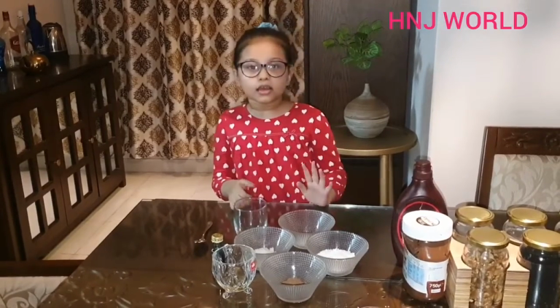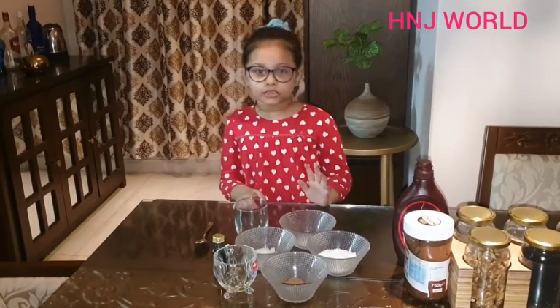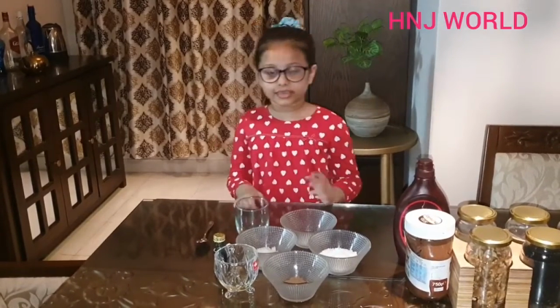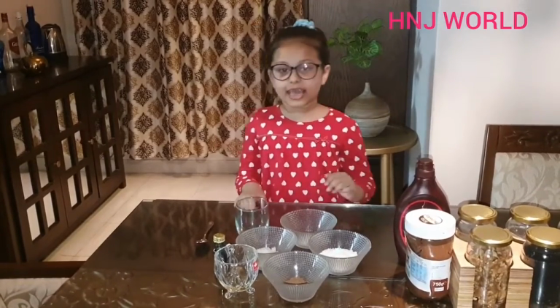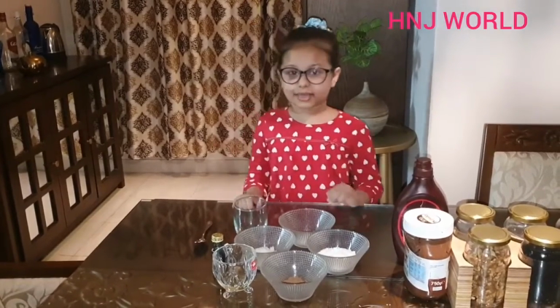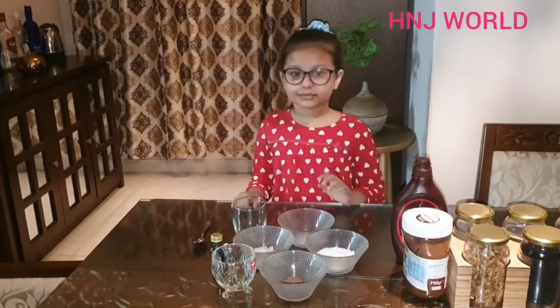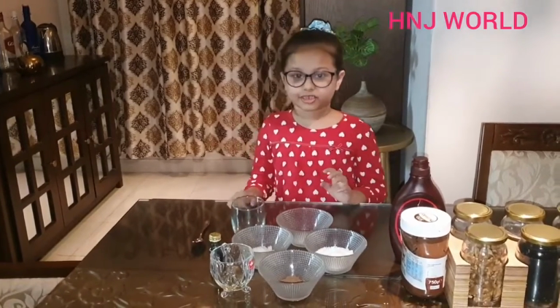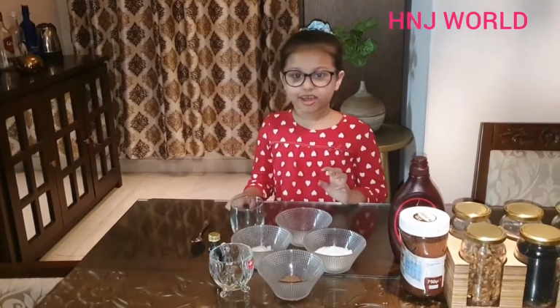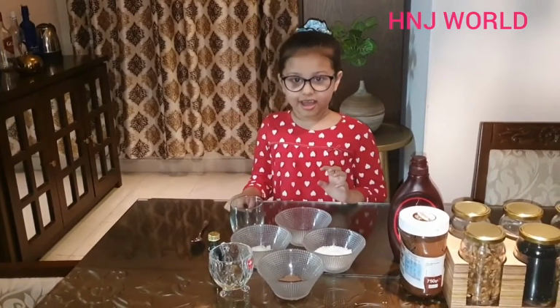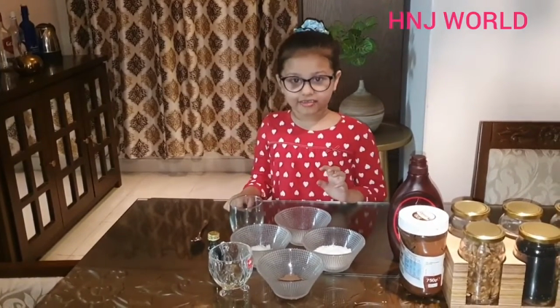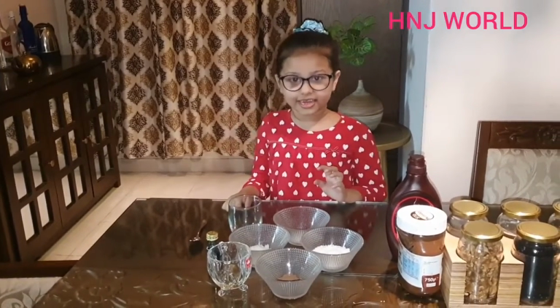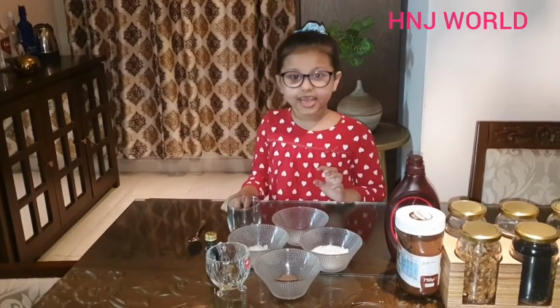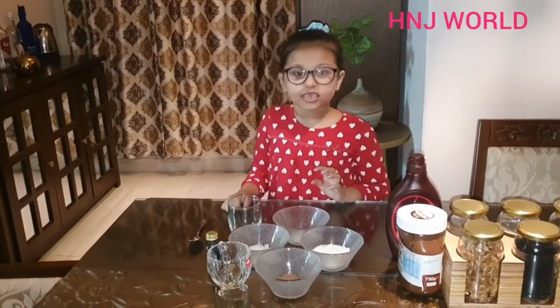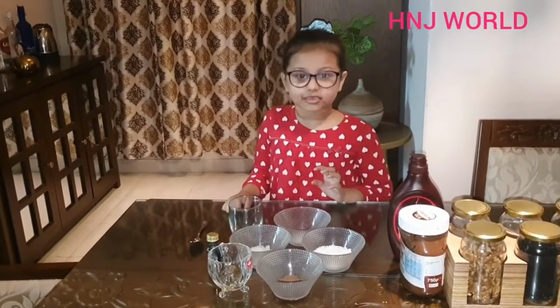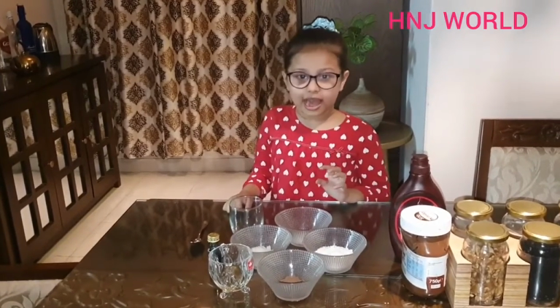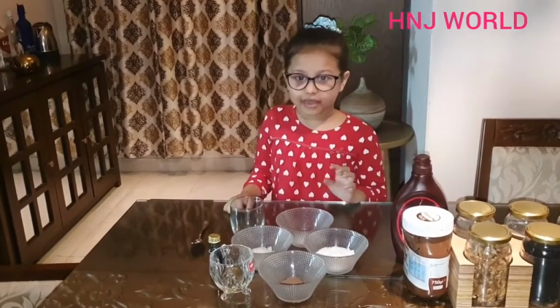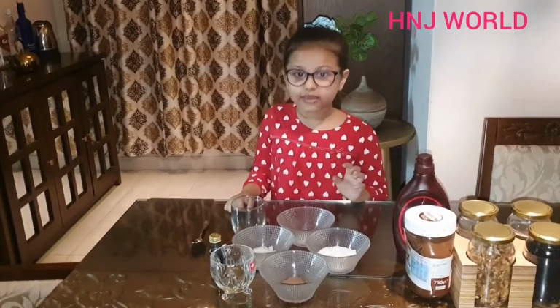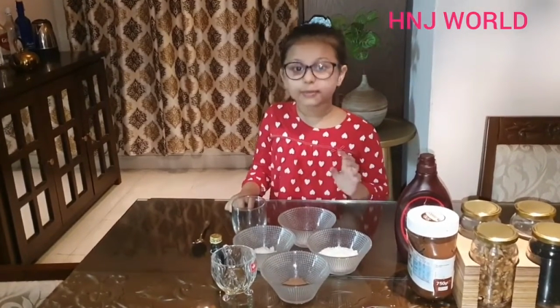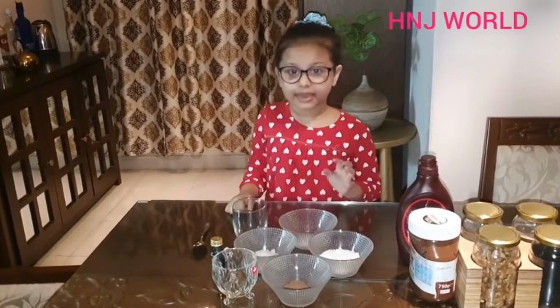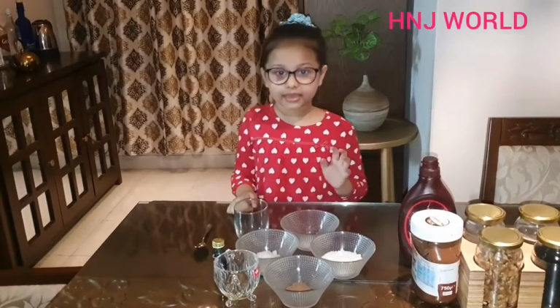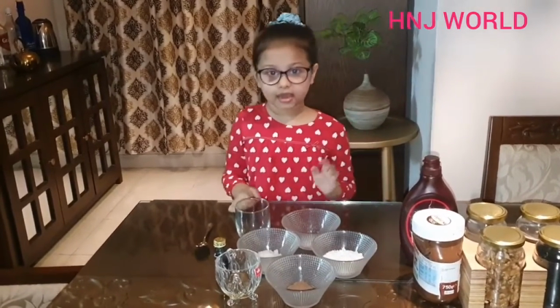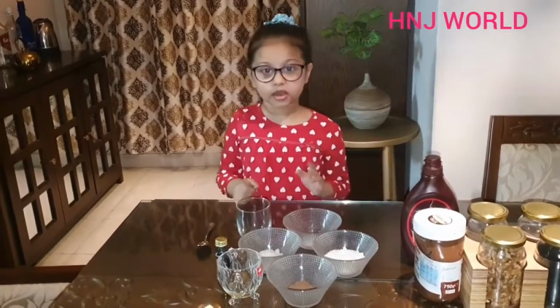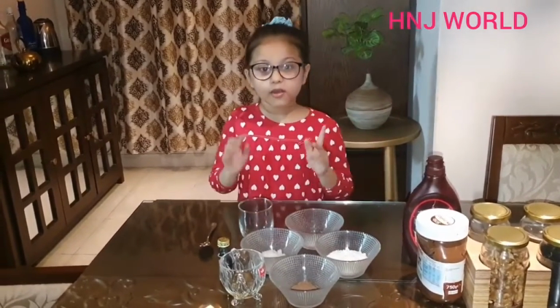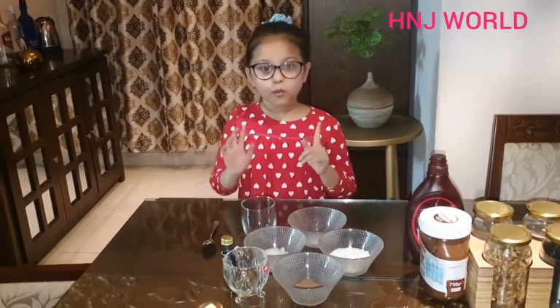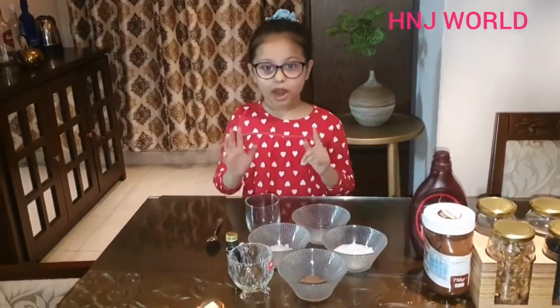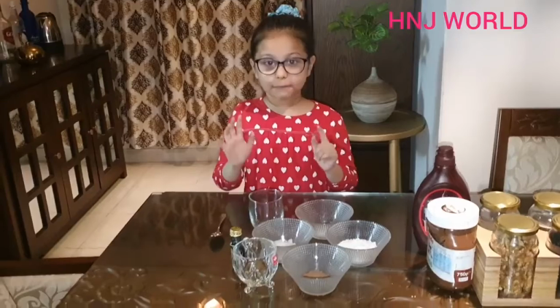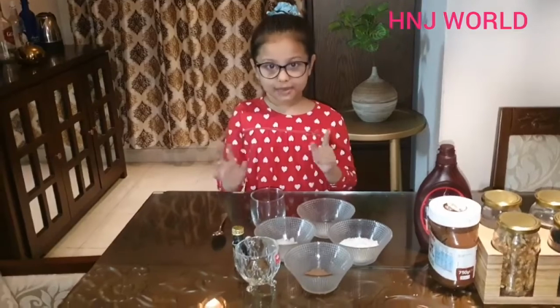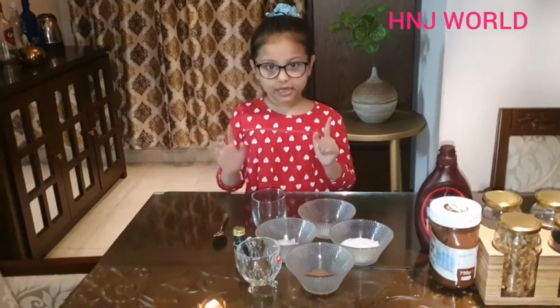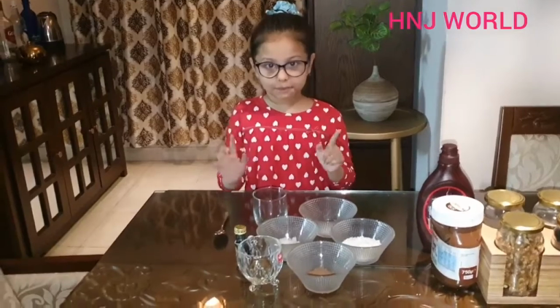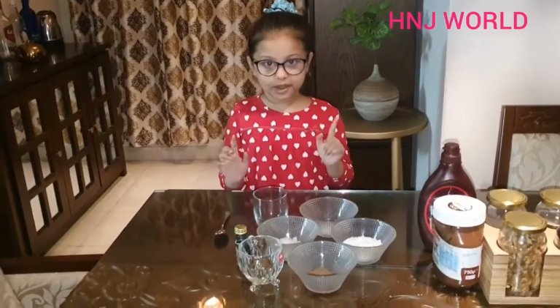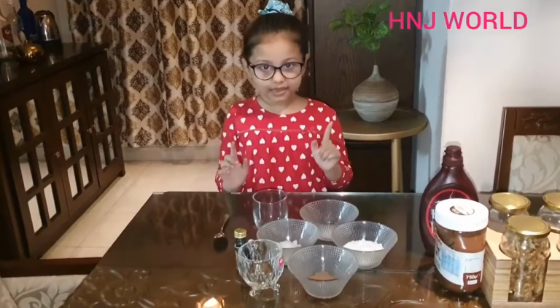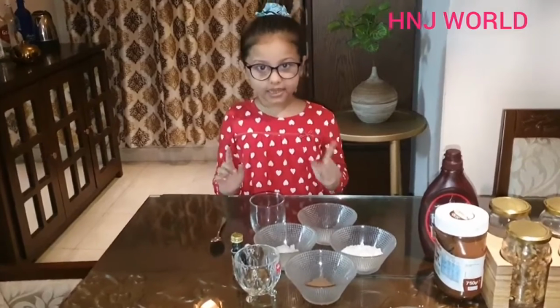Today I am so hungry, so I will make a 1-minute mug cake.